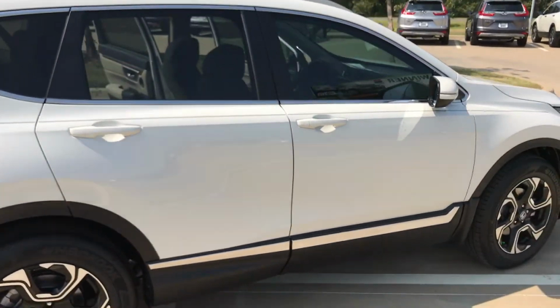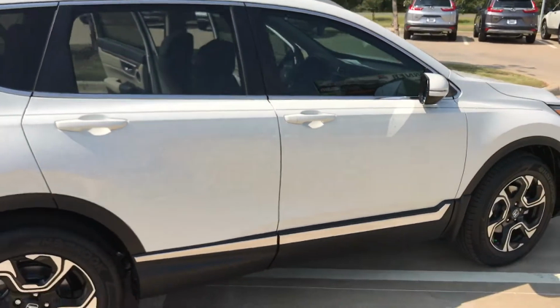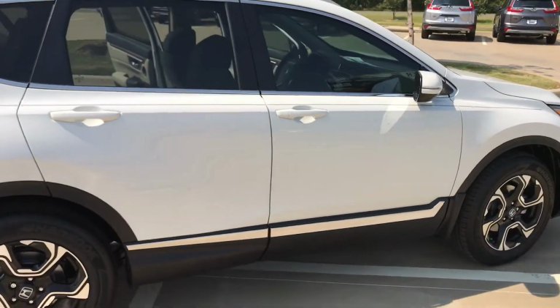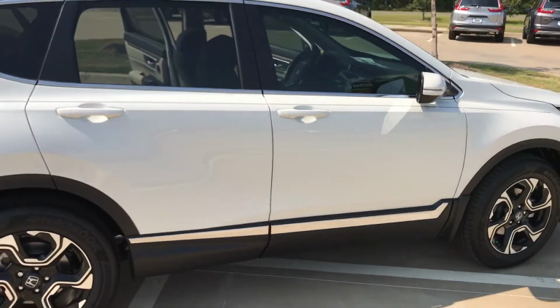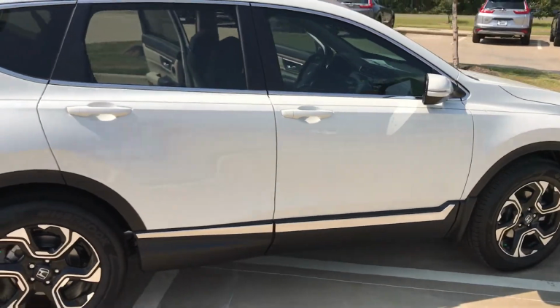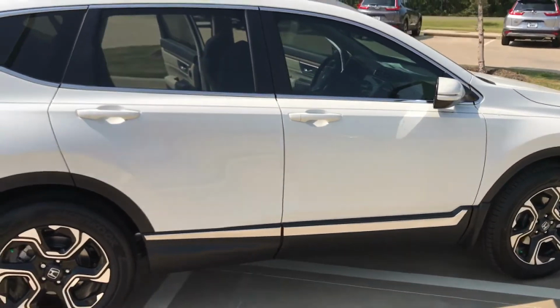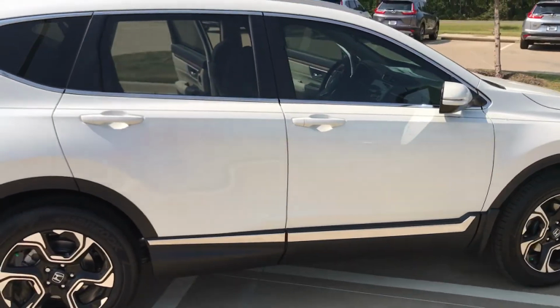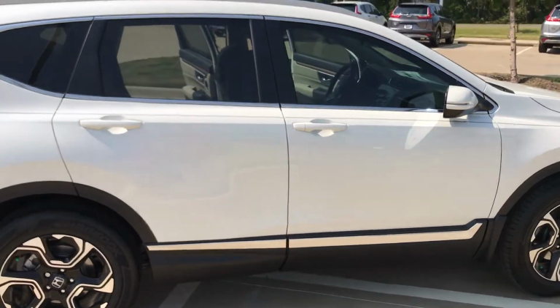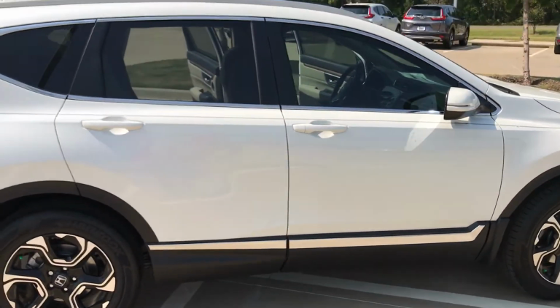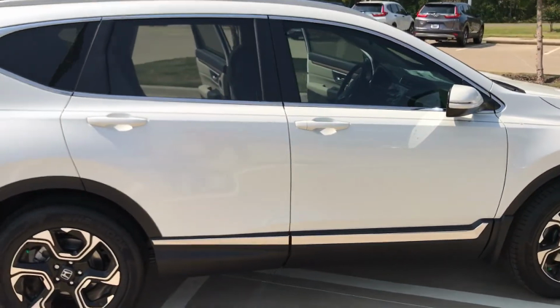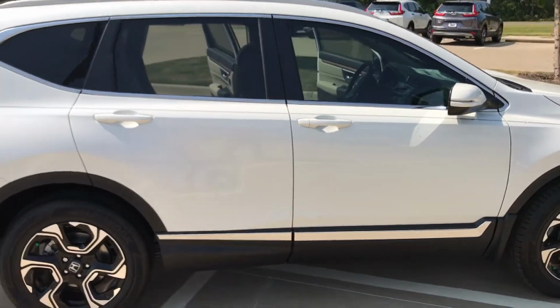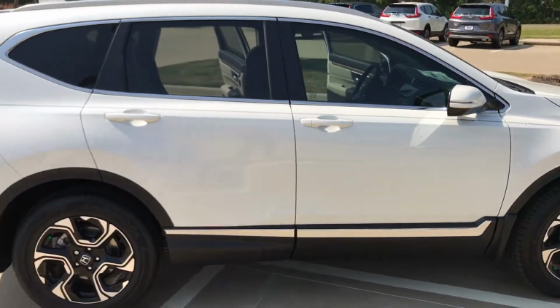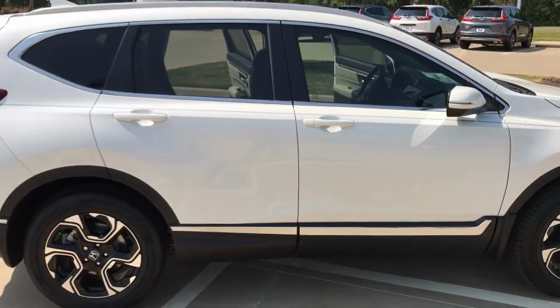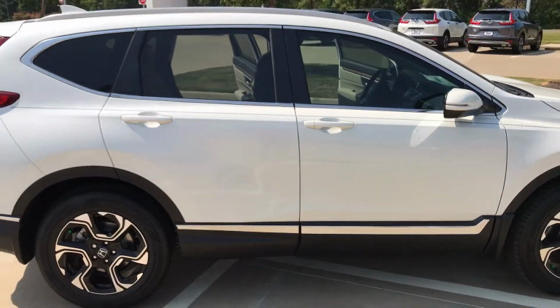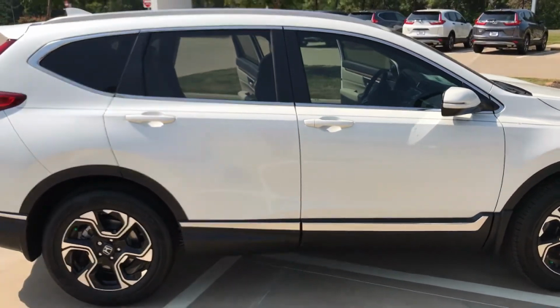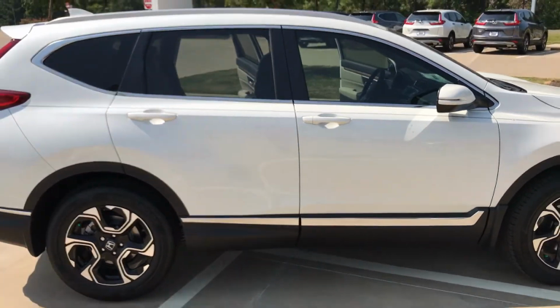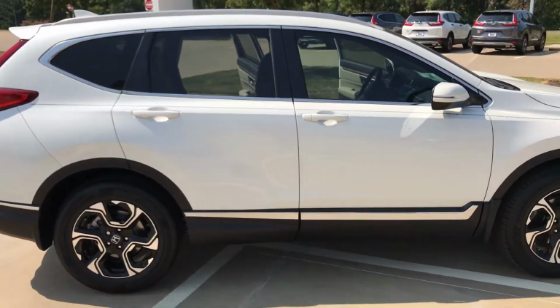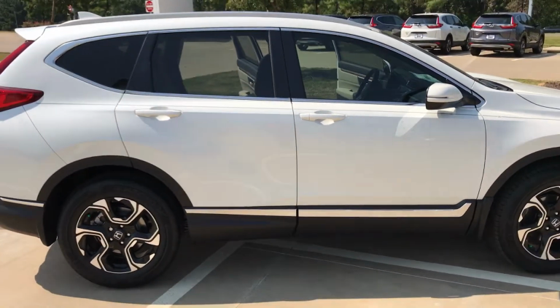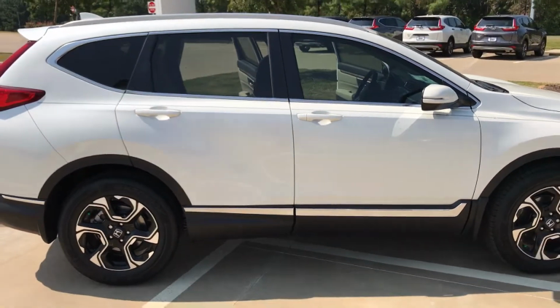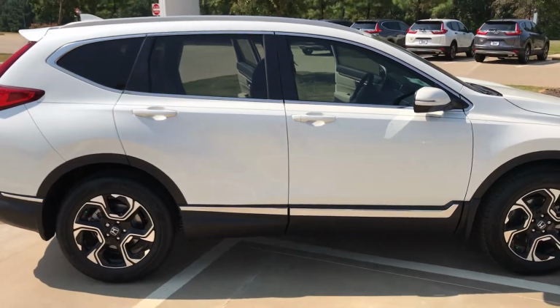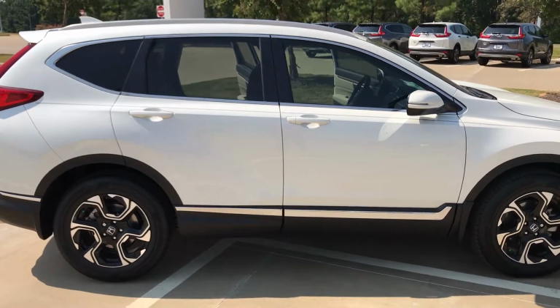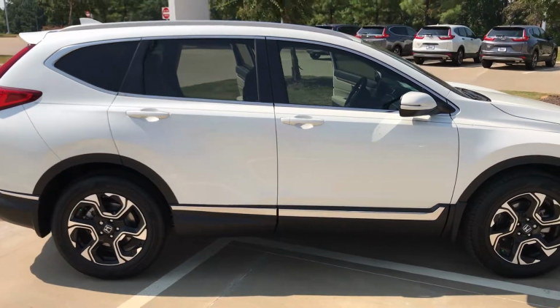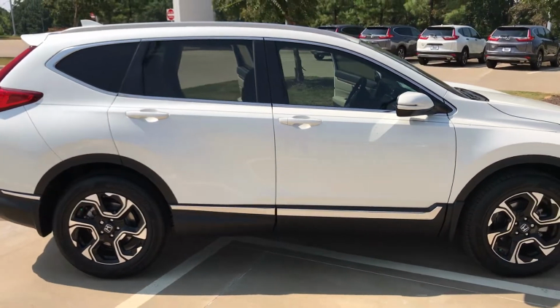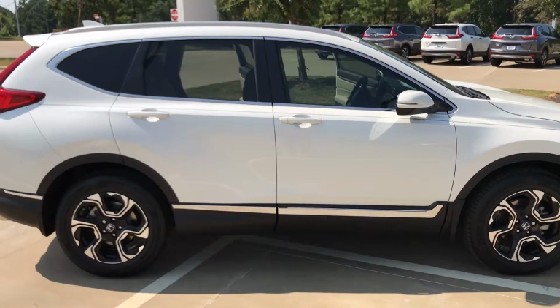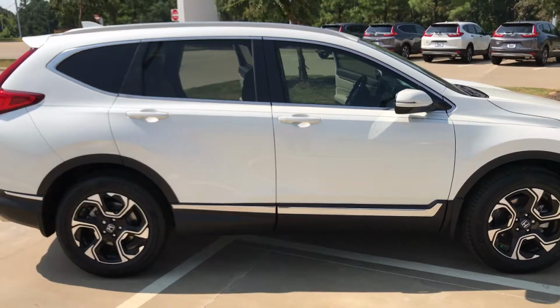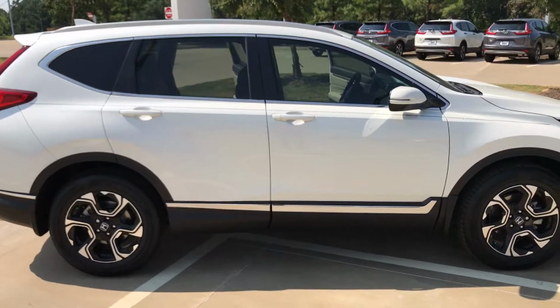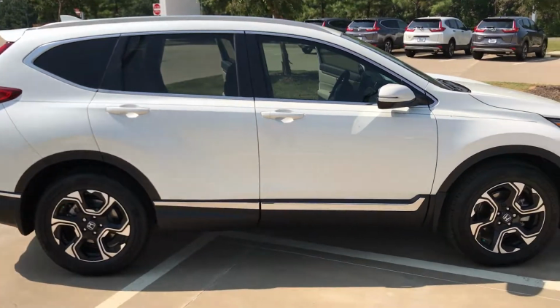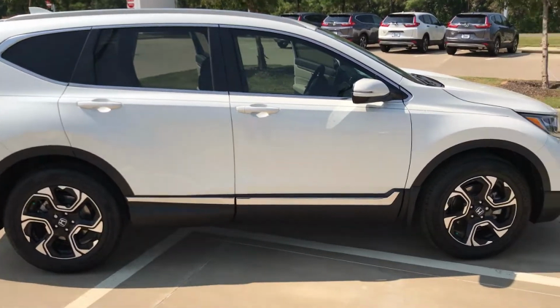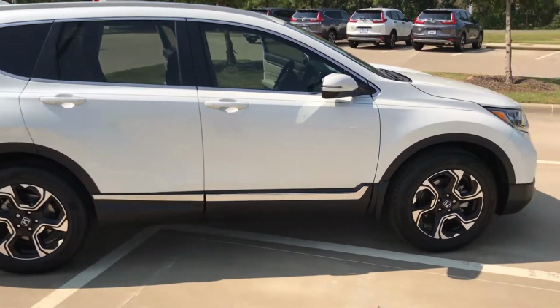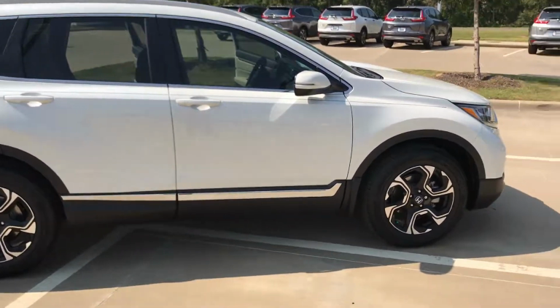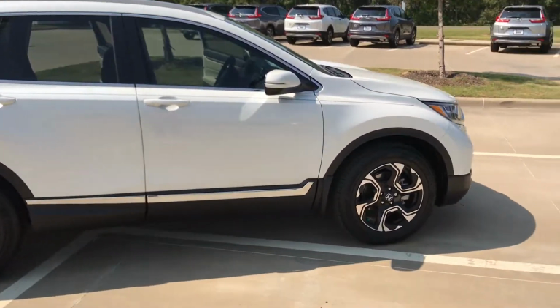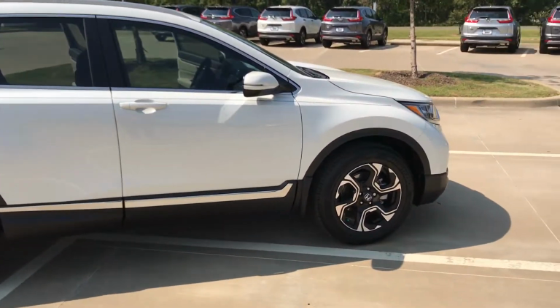Go ahead and give me a call whenever you're ready to come take a look at it: 903-240-9650.